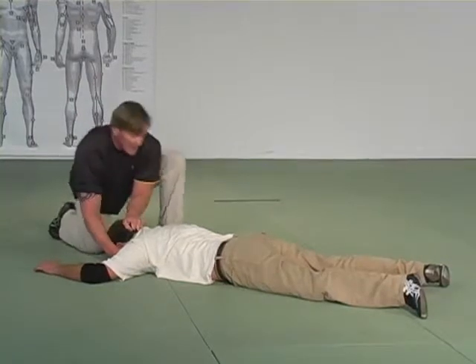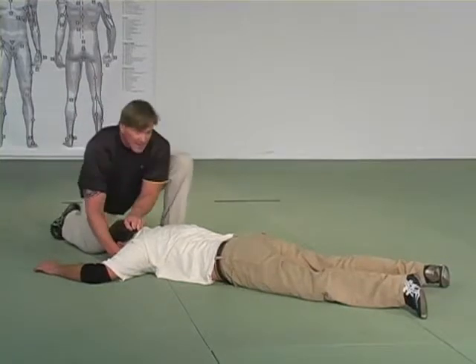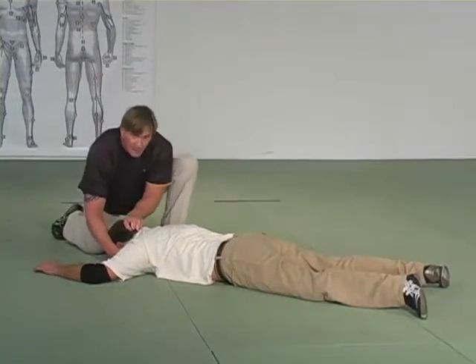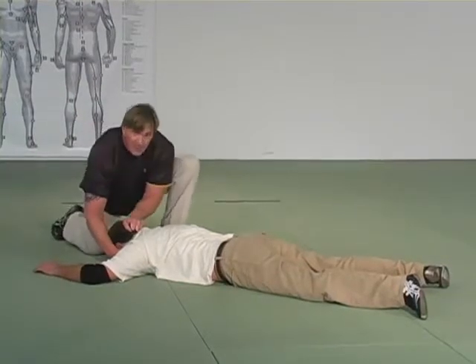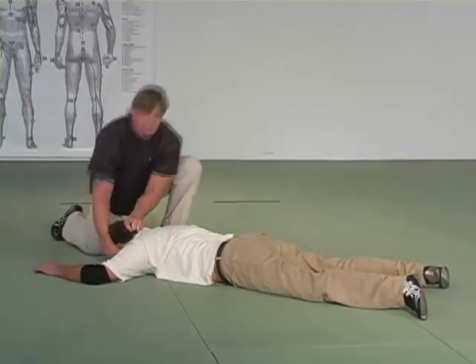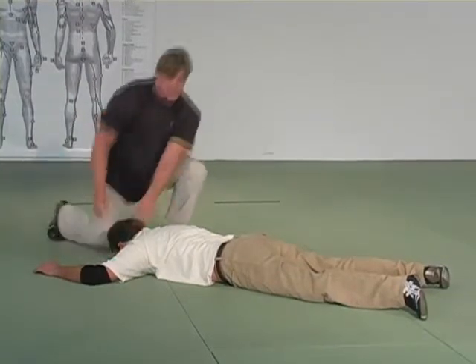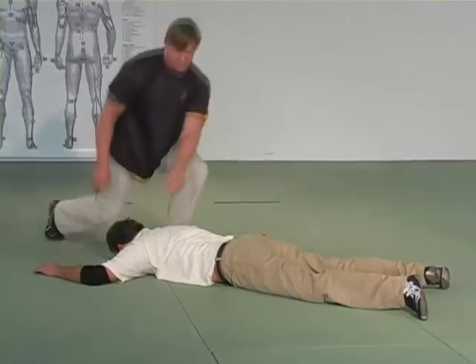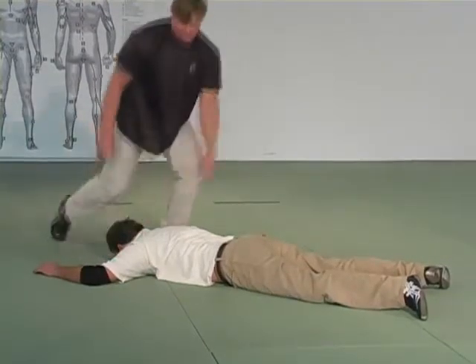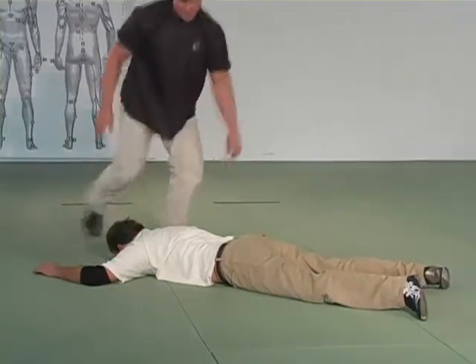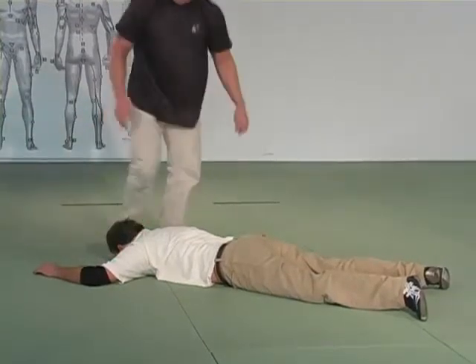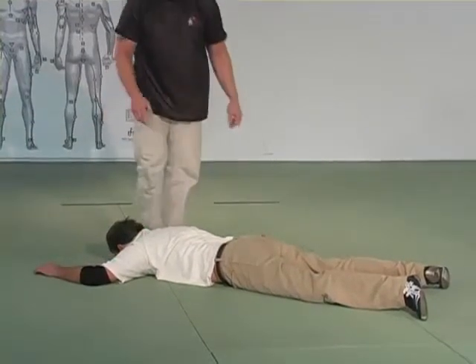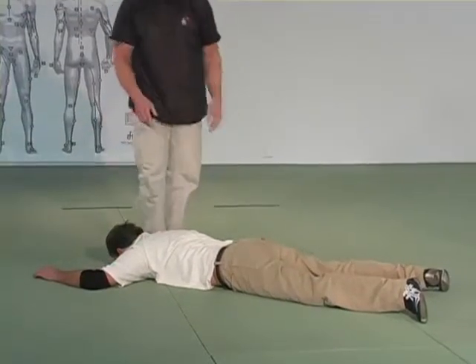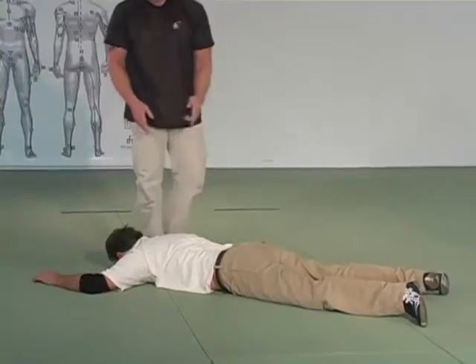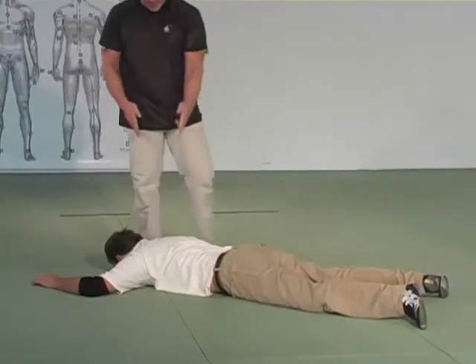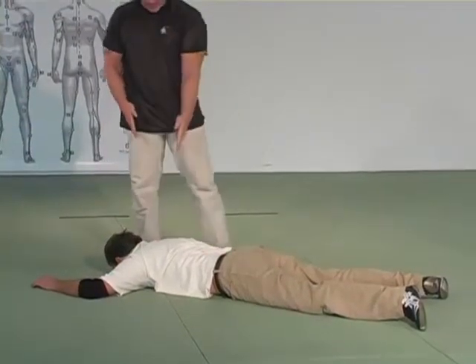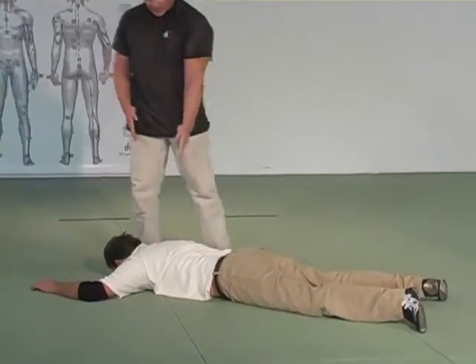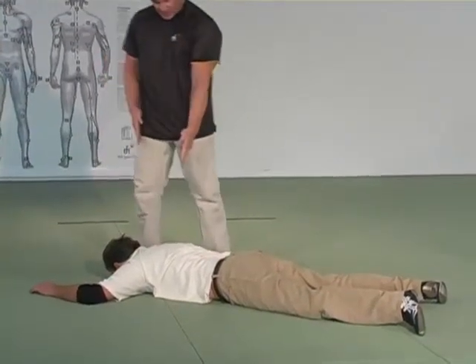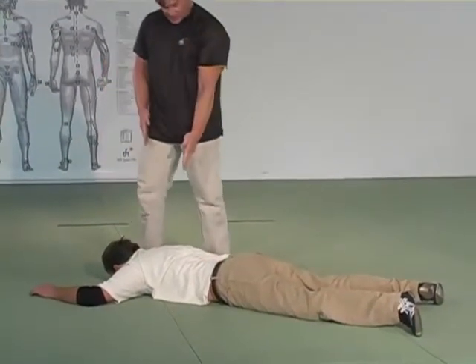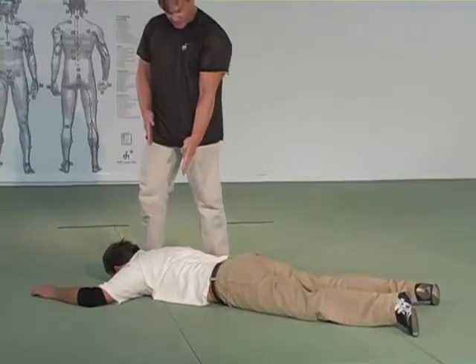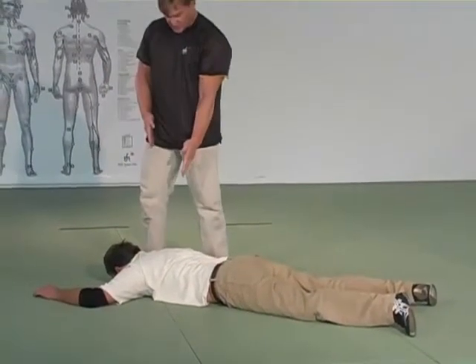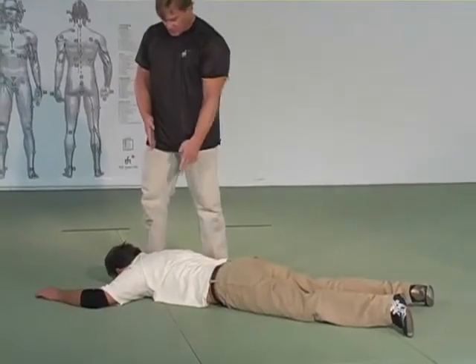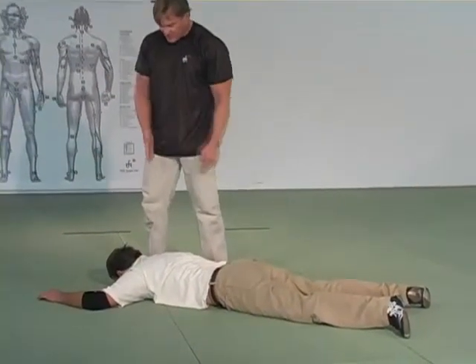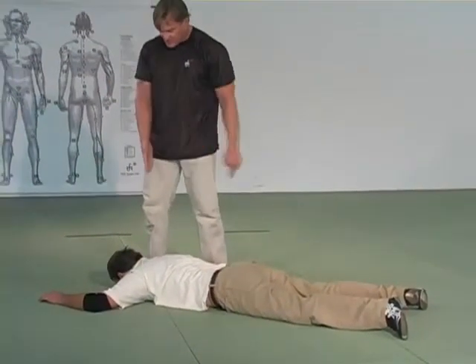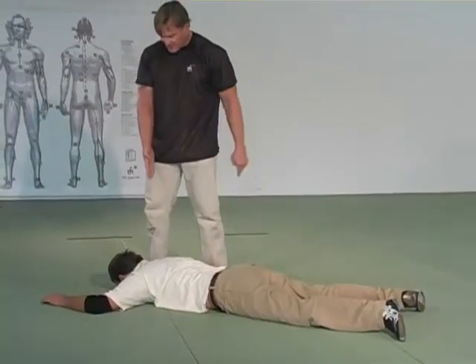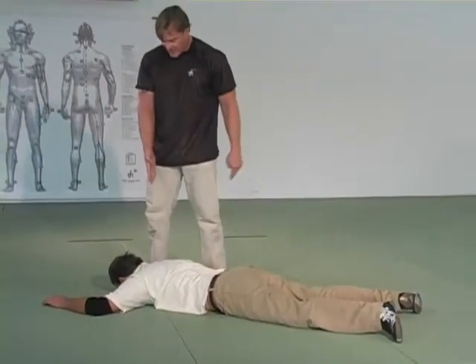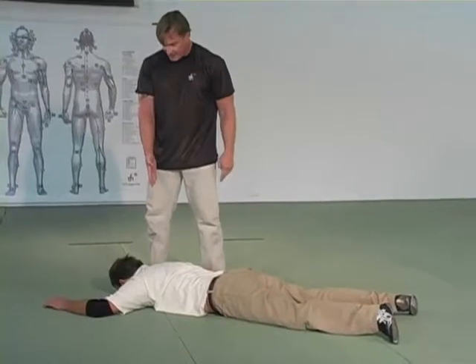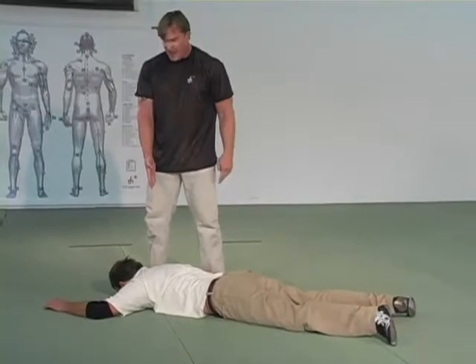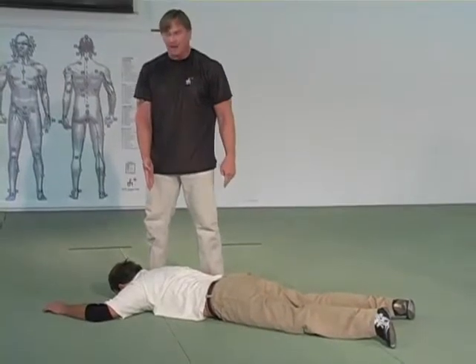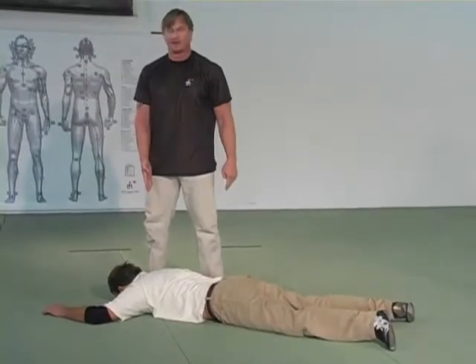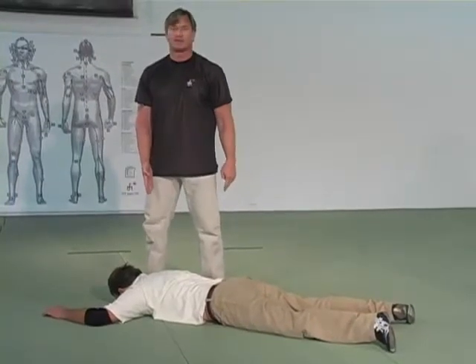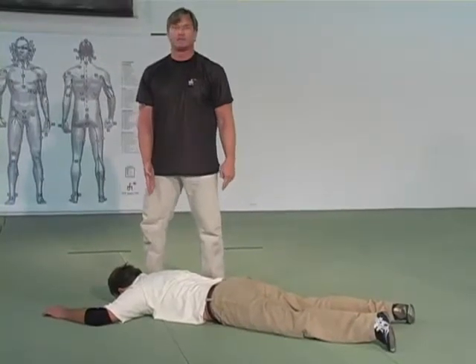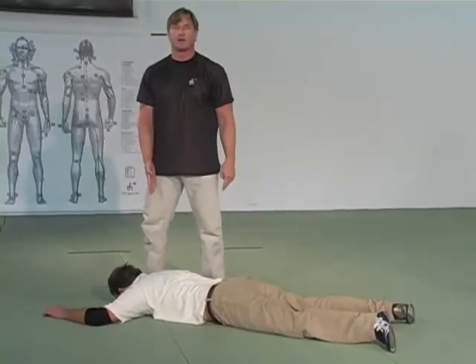At that point I stand. I'm looking — my targets are the solar plexus and the neck at this point.